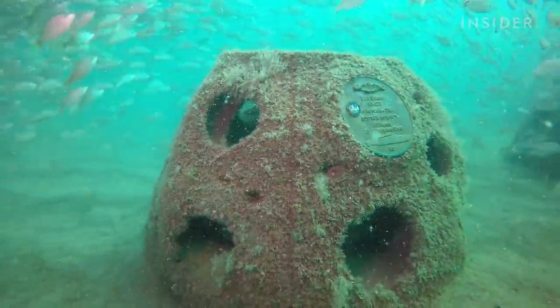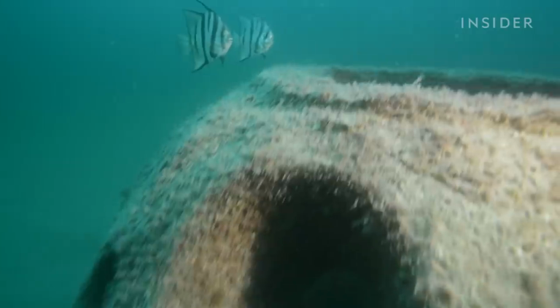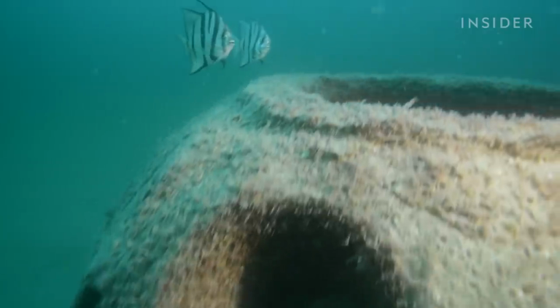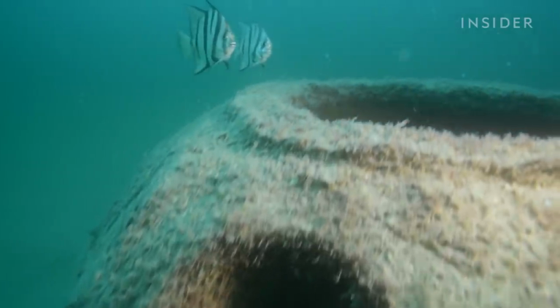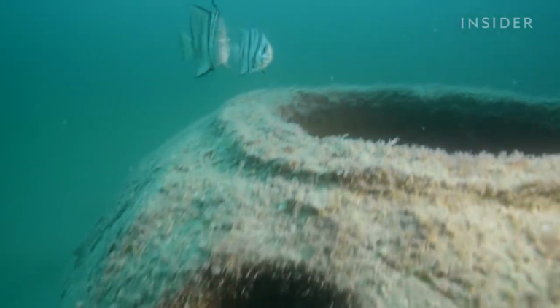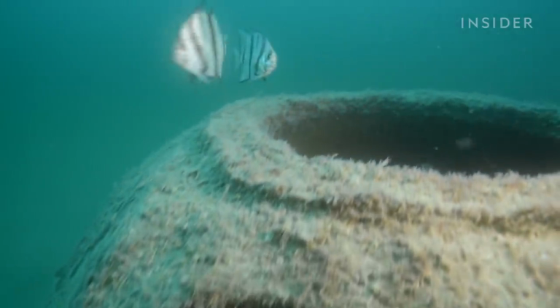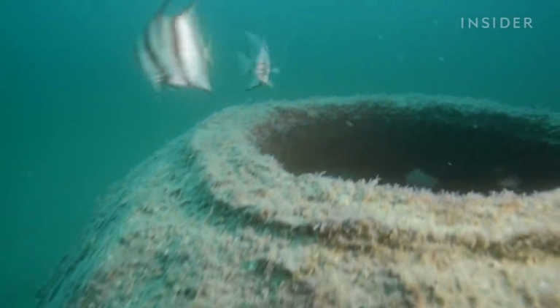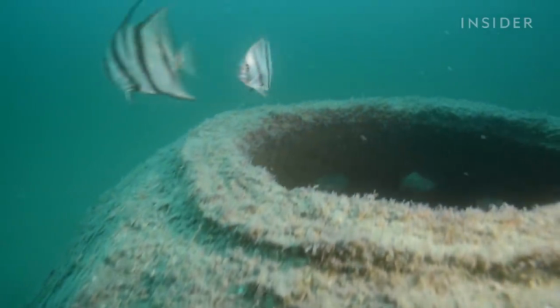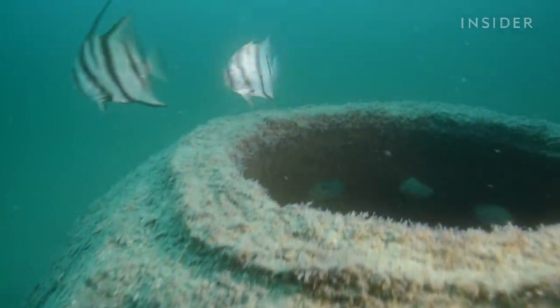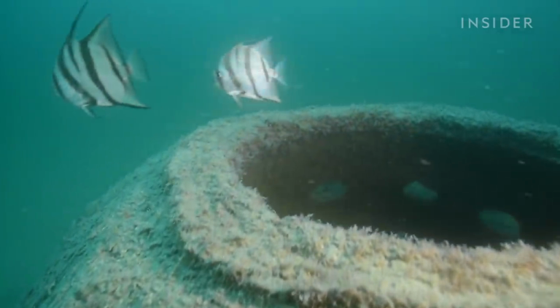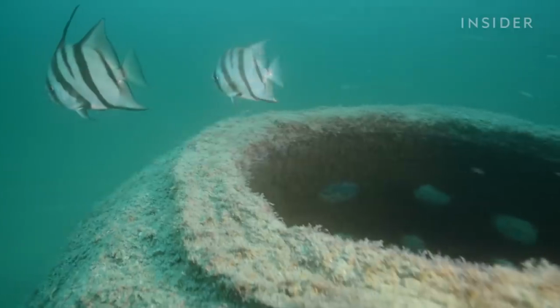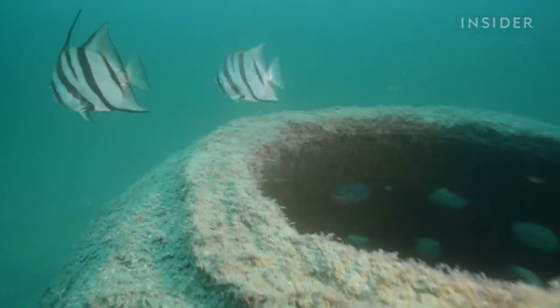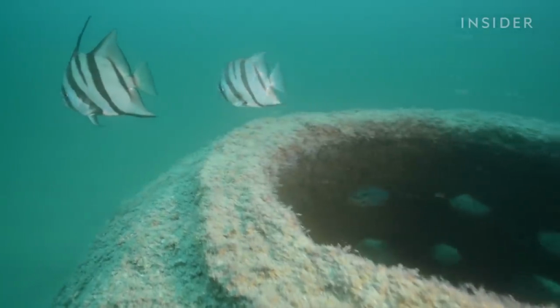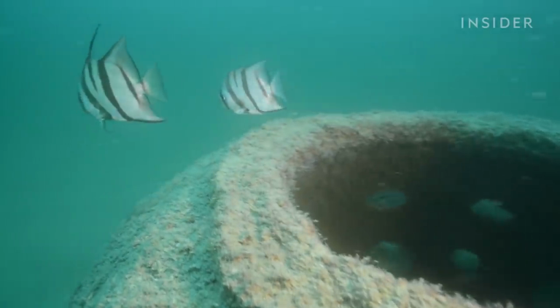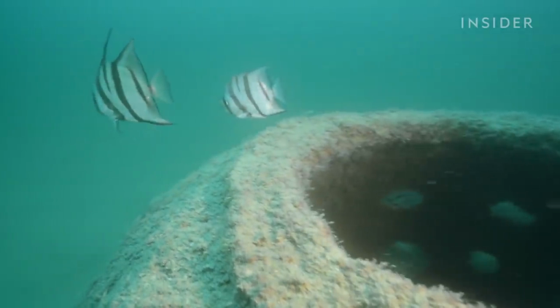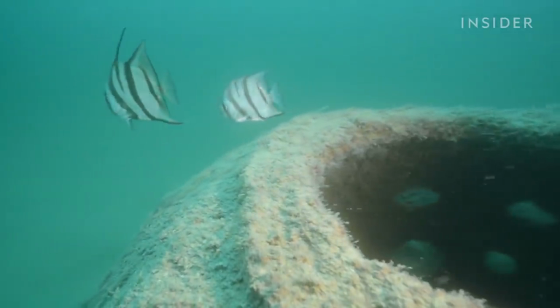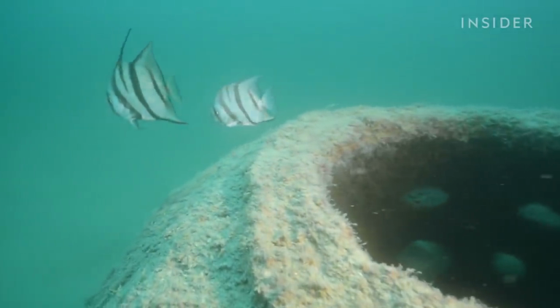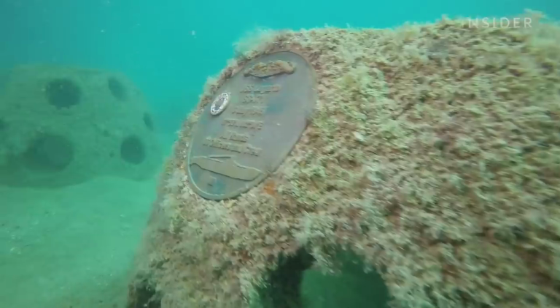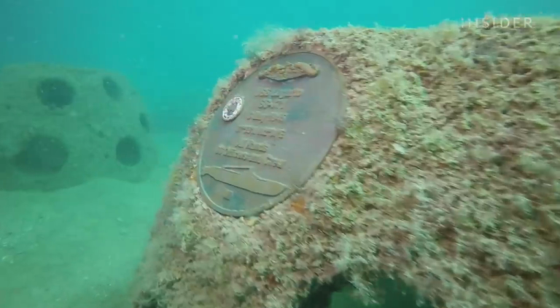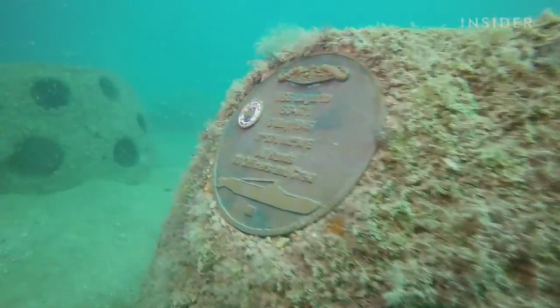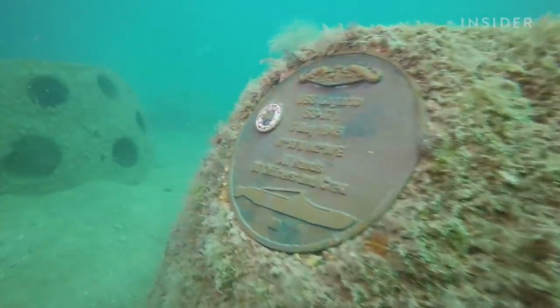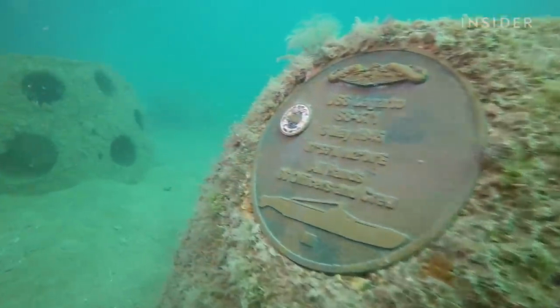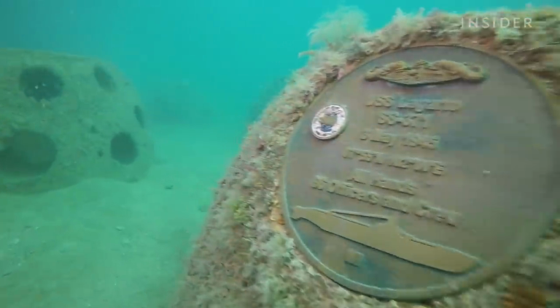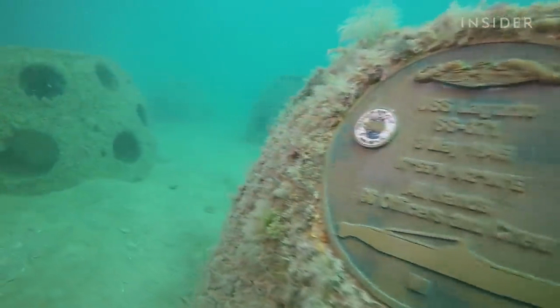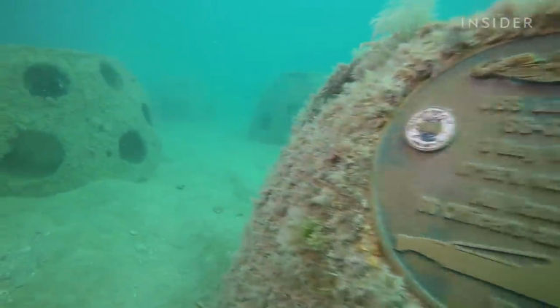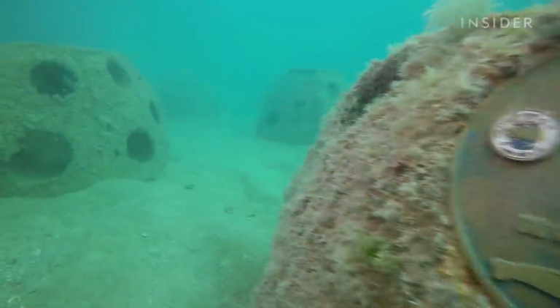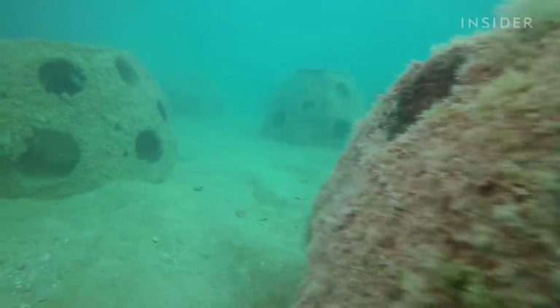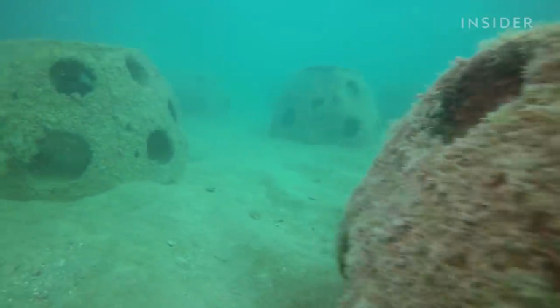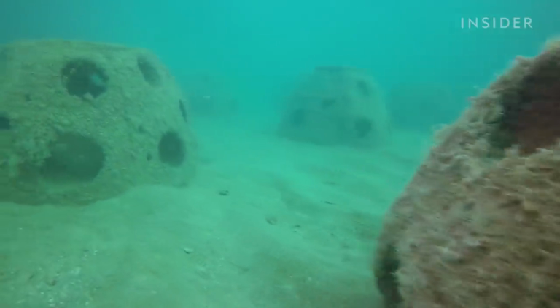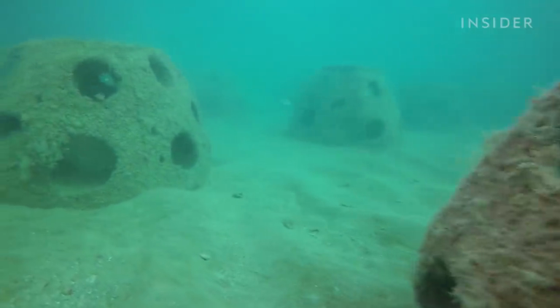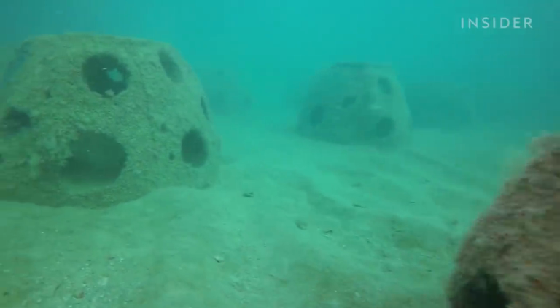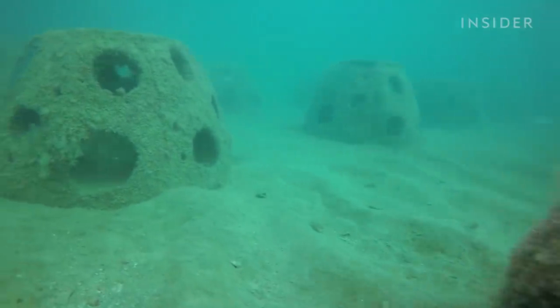But with natural reefs dying off at an alarming rate, can these underwater graveyards actually make a difference?